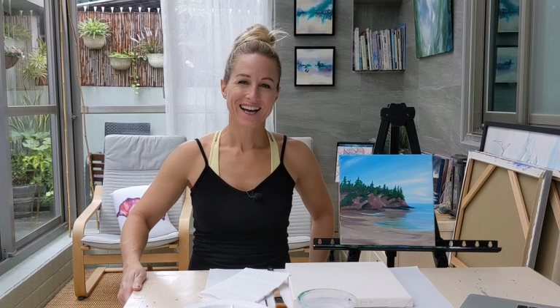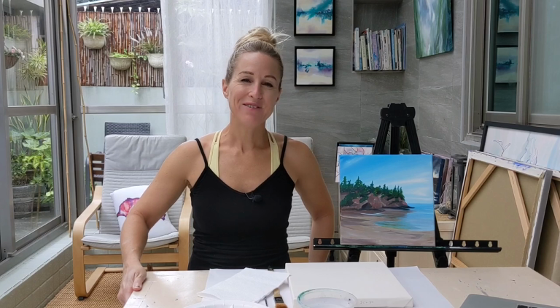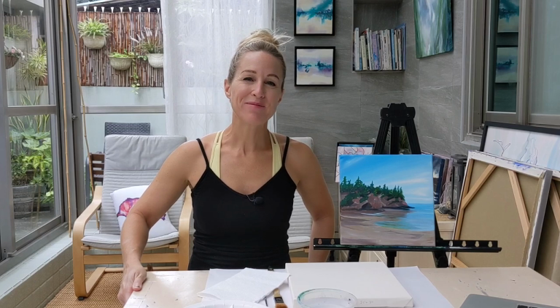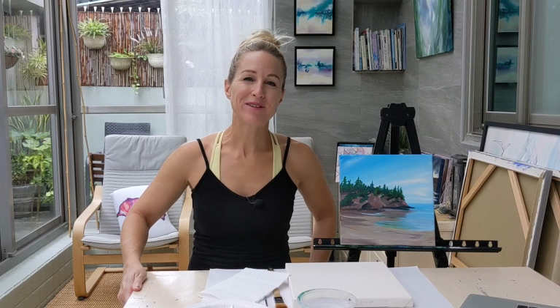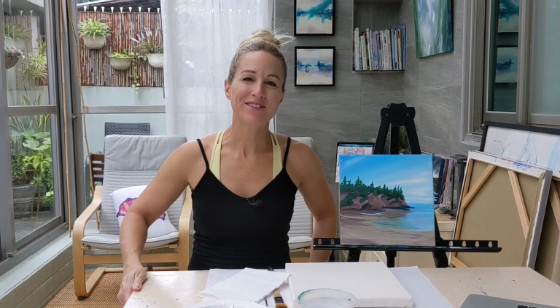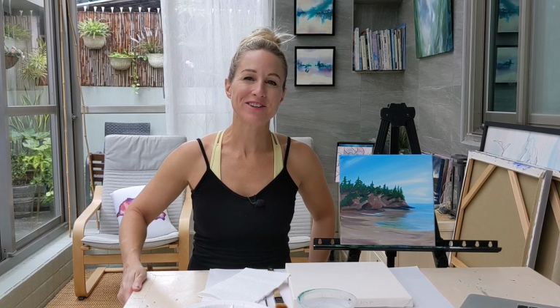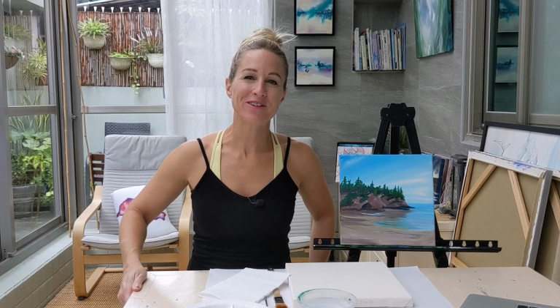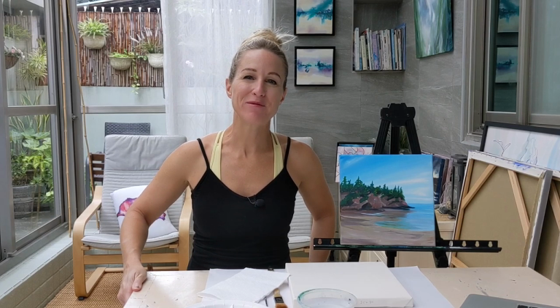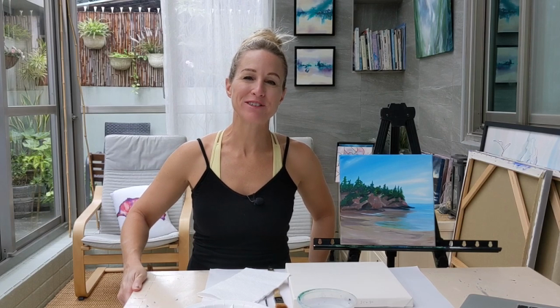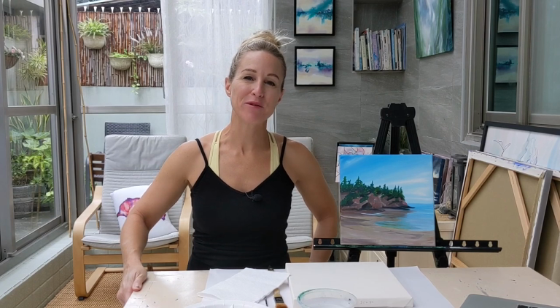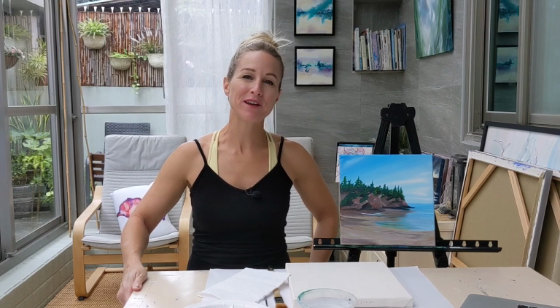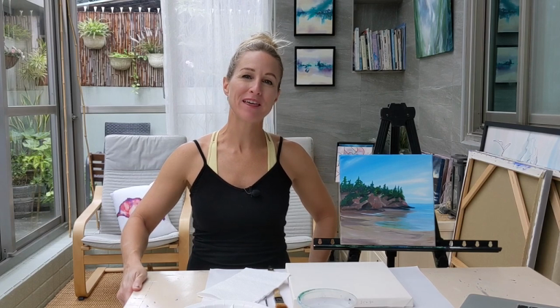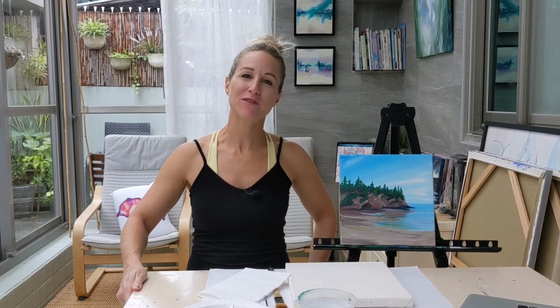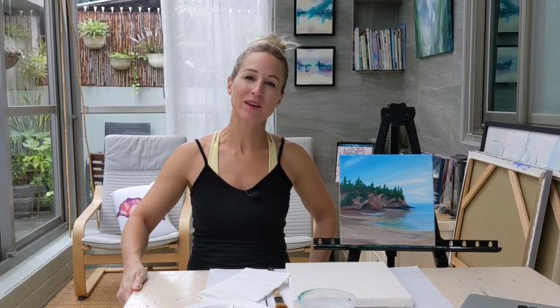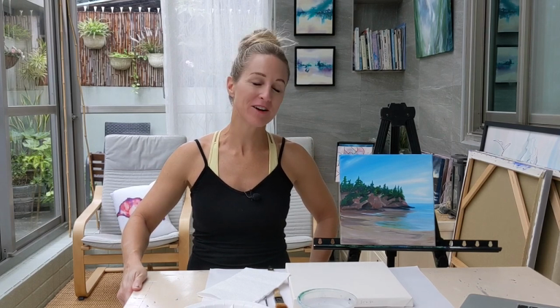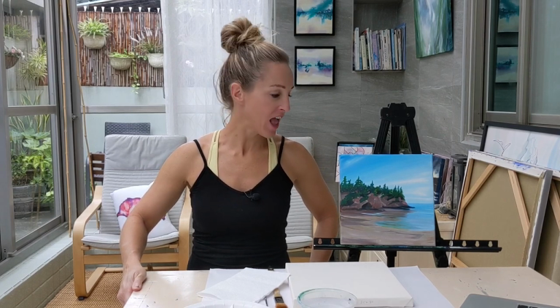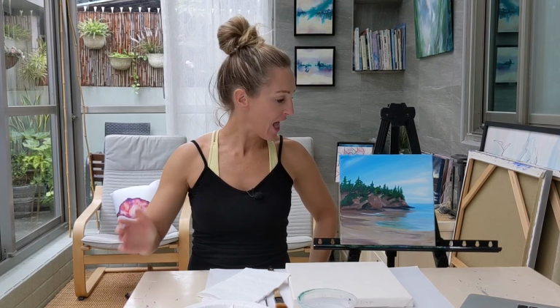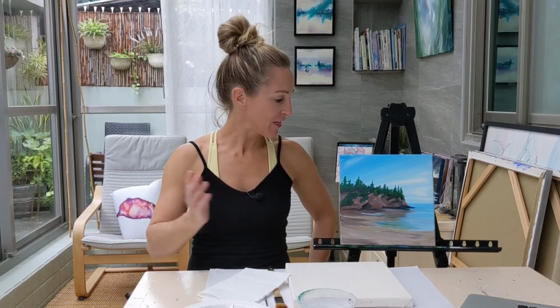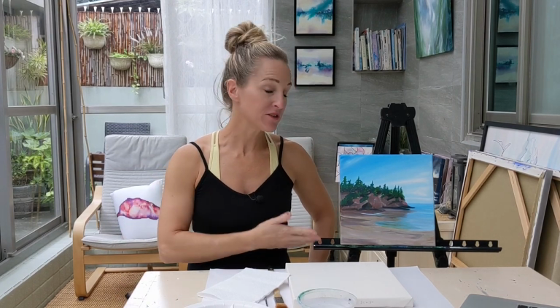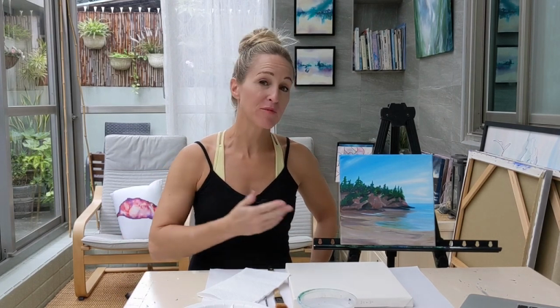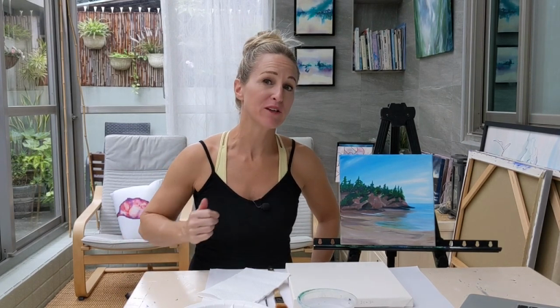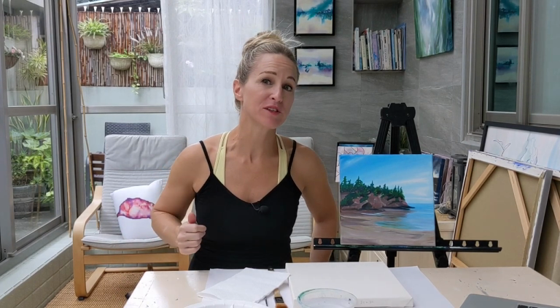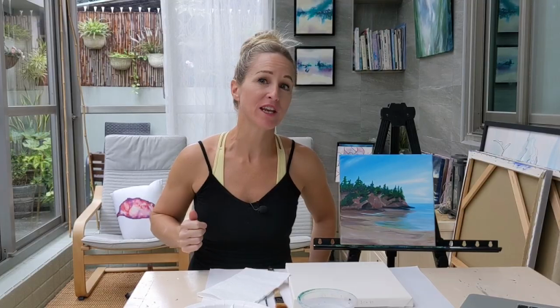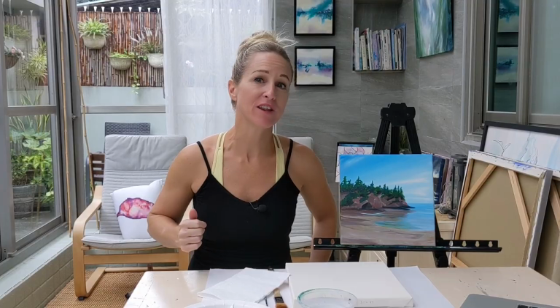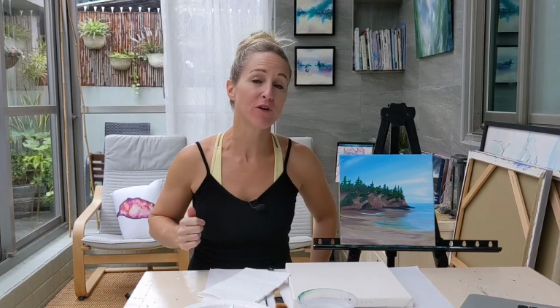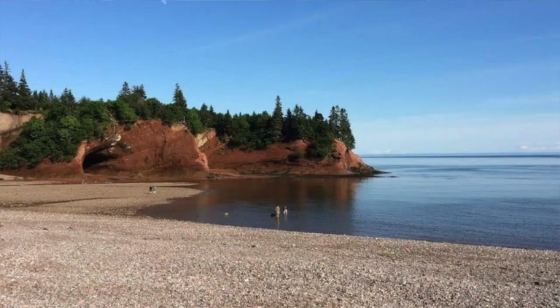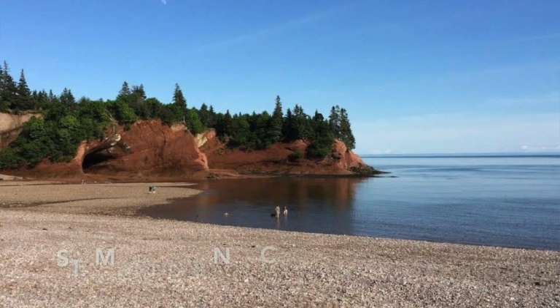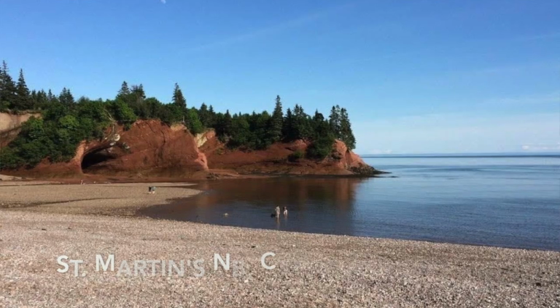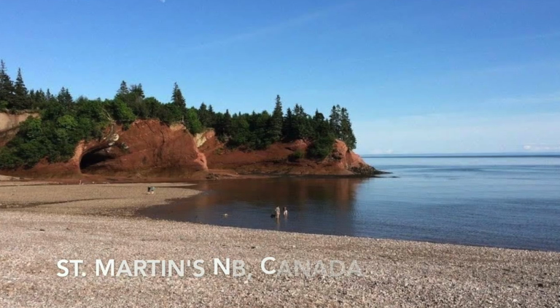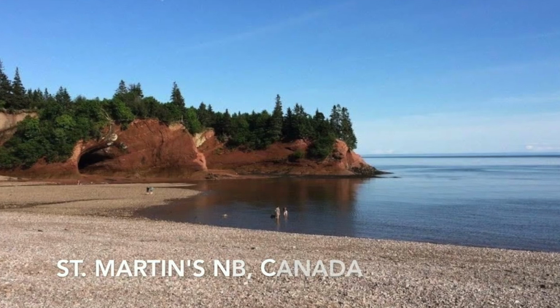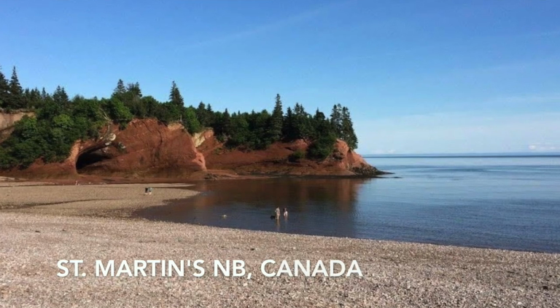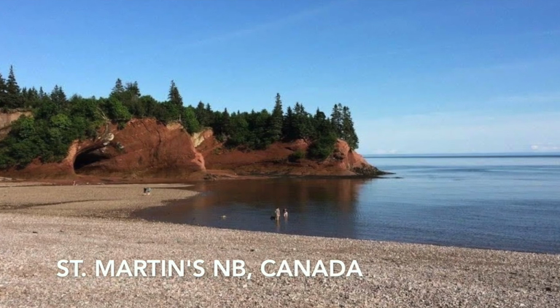Hi, welcome back to my studio. I'm Christy Tharberry. Thanks for being here and thank you to Heather Page for sending in the photo of St. Martin's, New Brunswick.